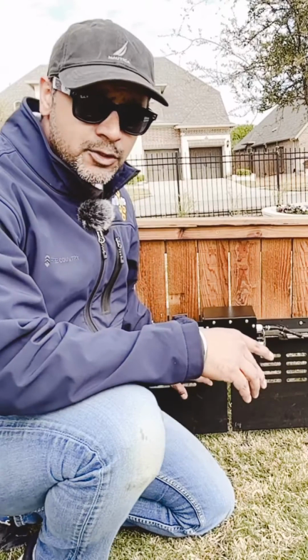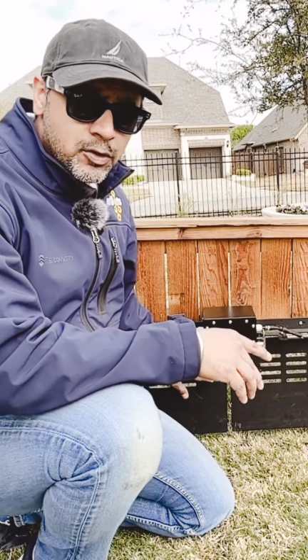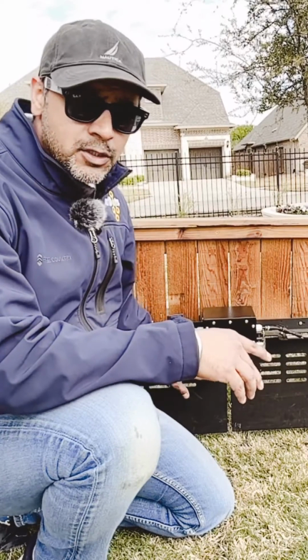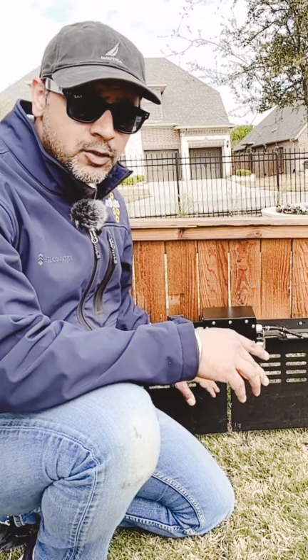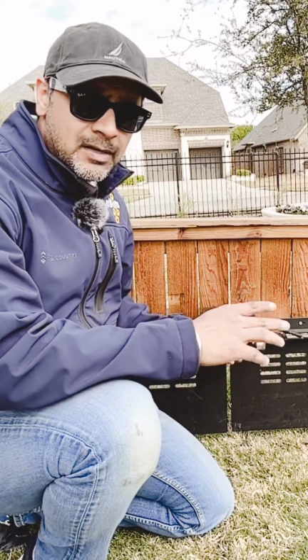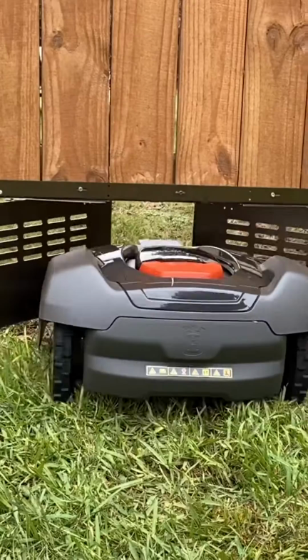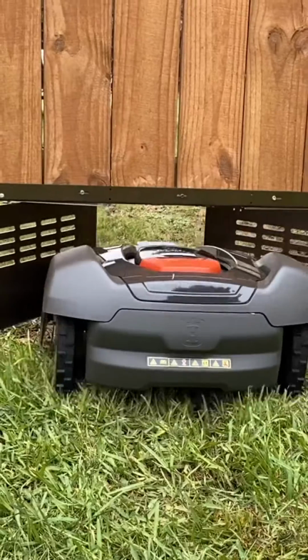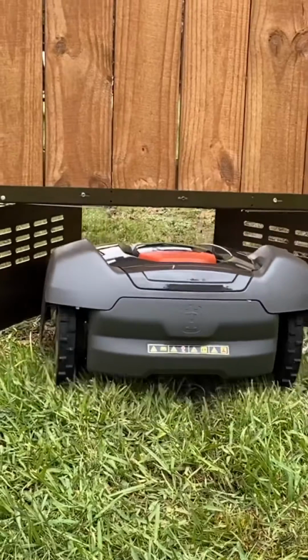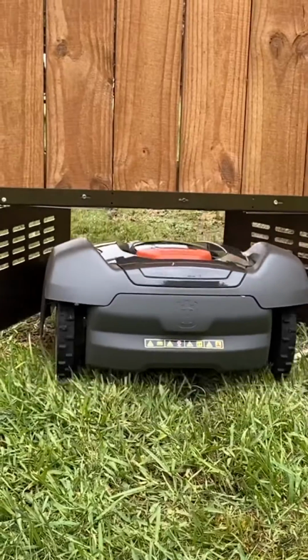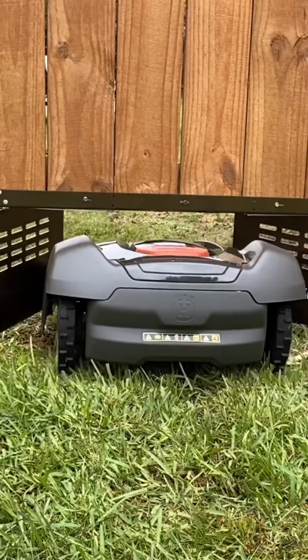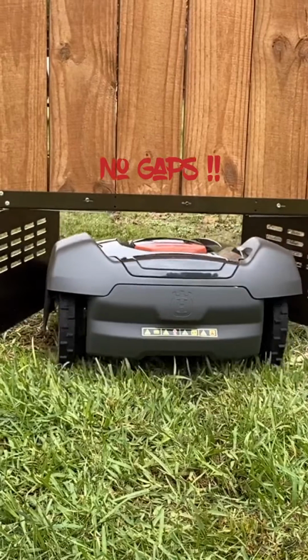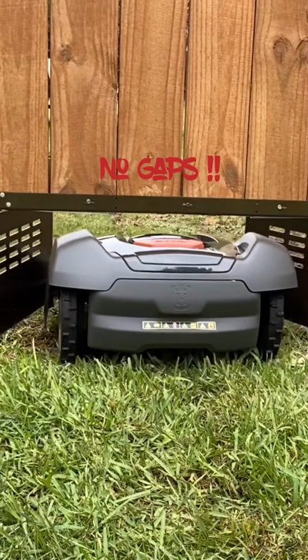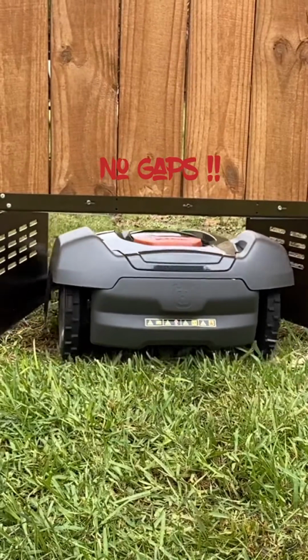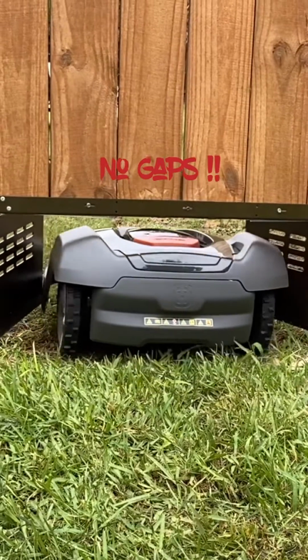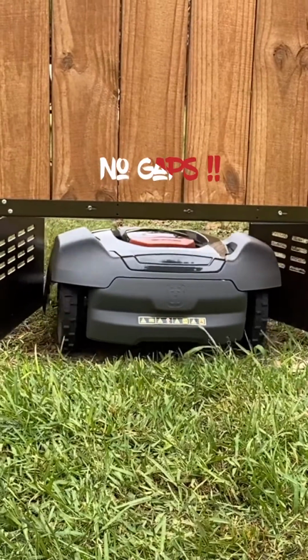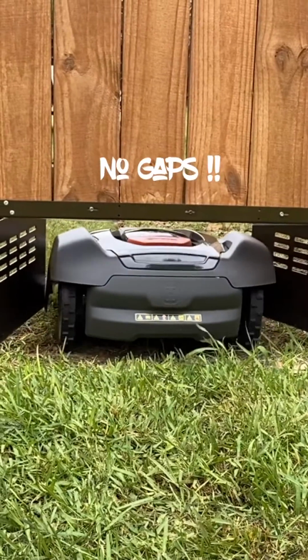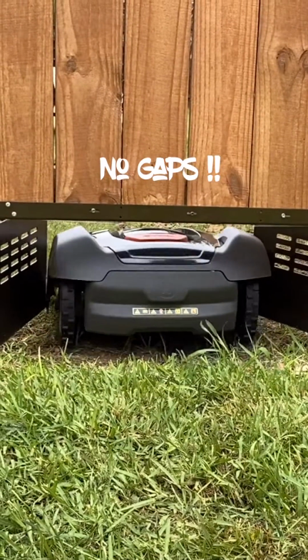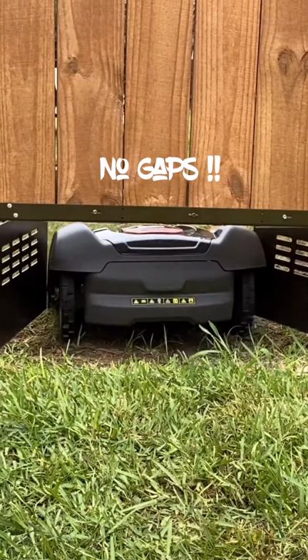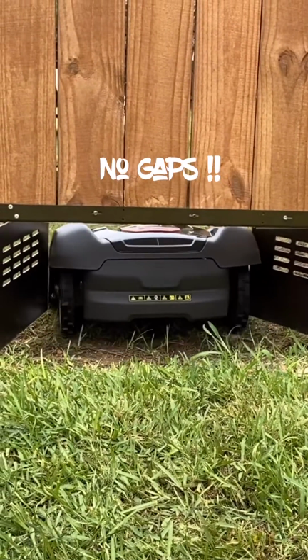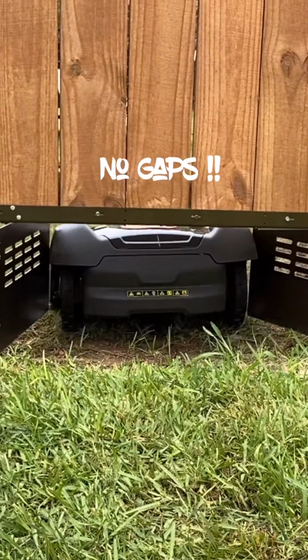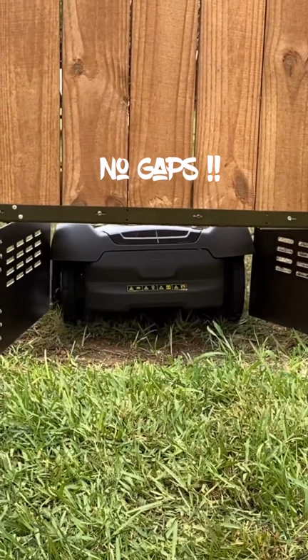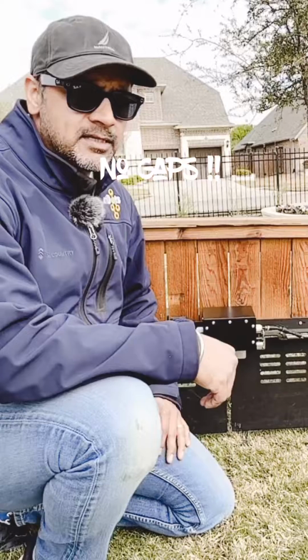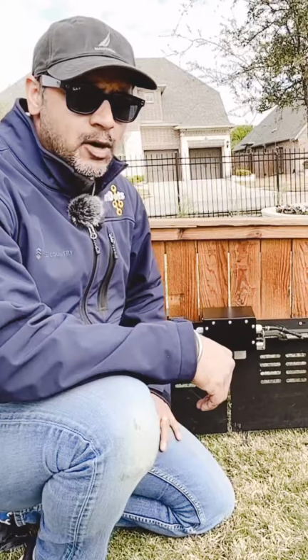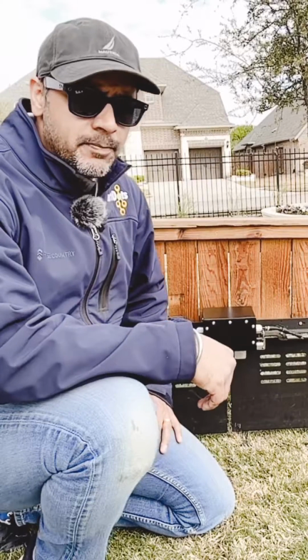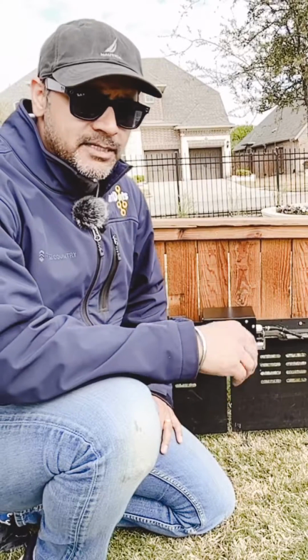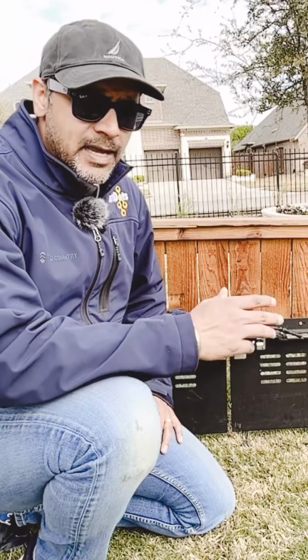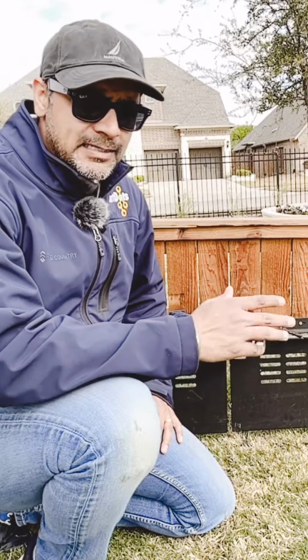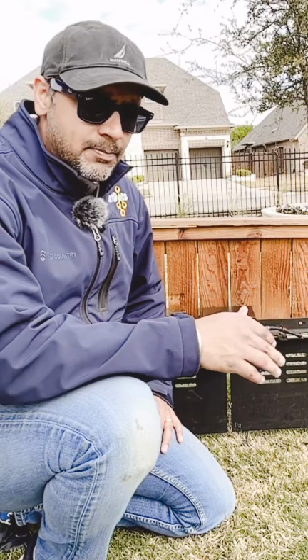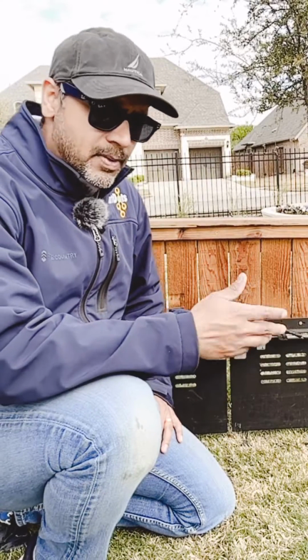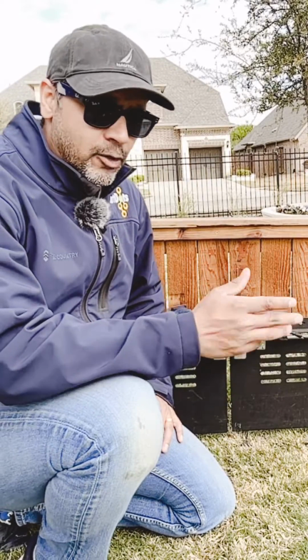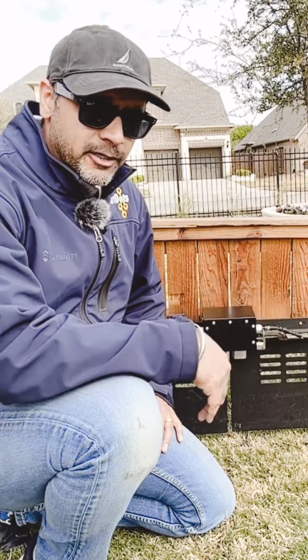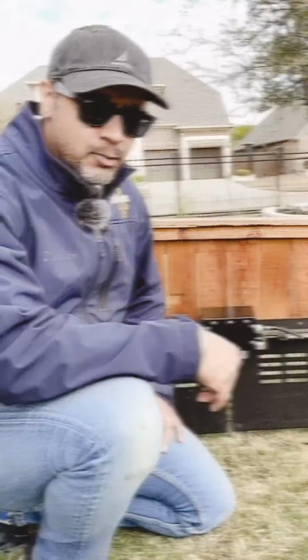The vertical hinge doors do not leave a gap on either side of the mower, hence avoiding smaller pets escaping by following the mower.